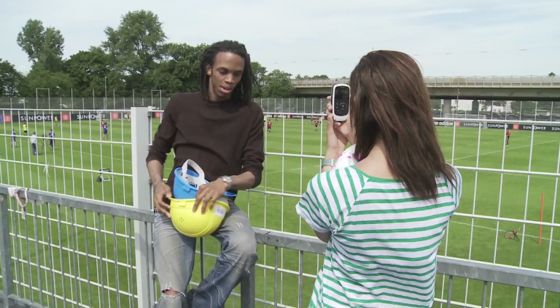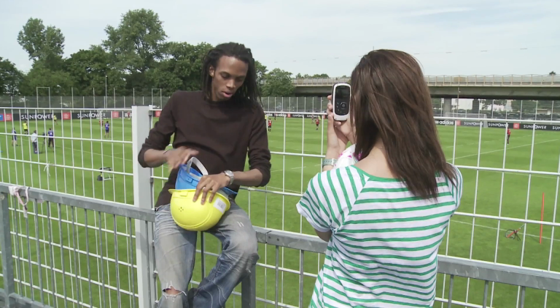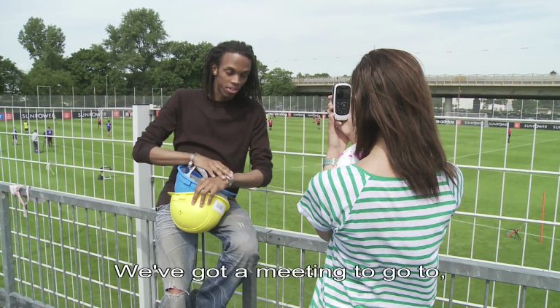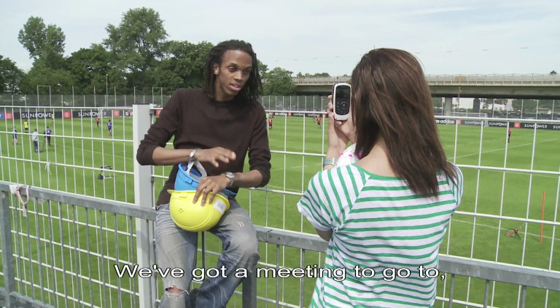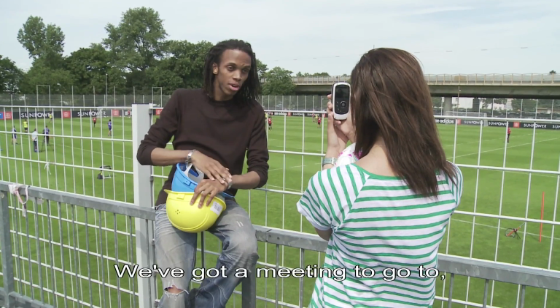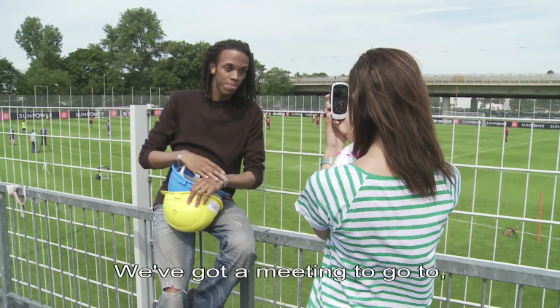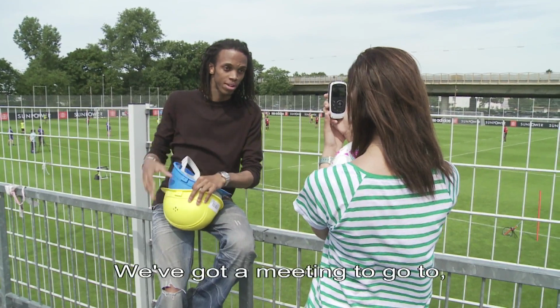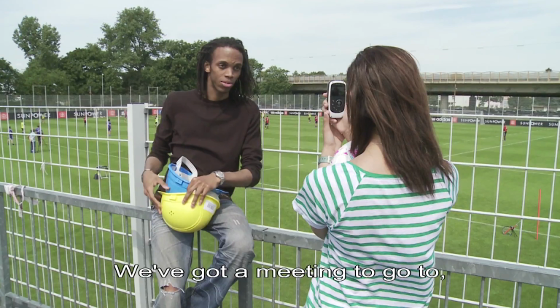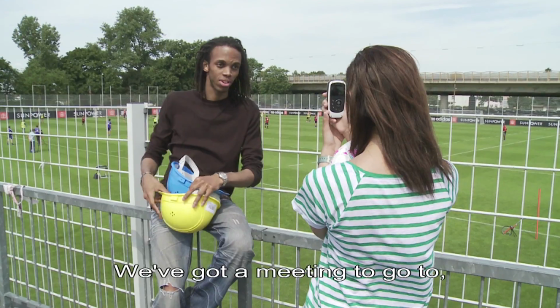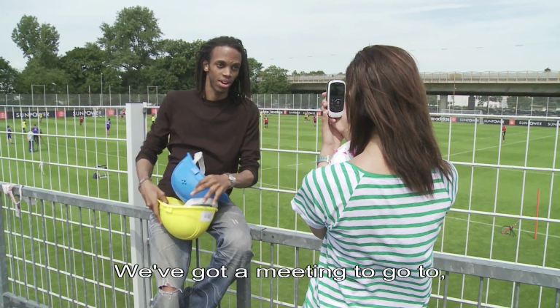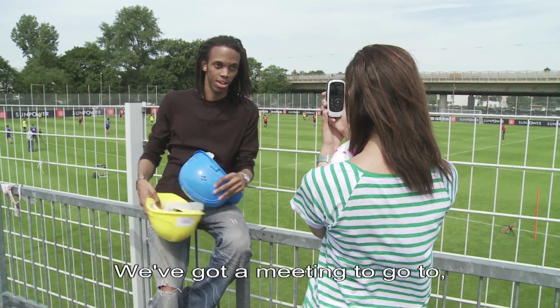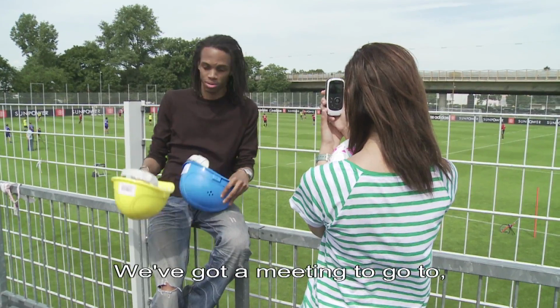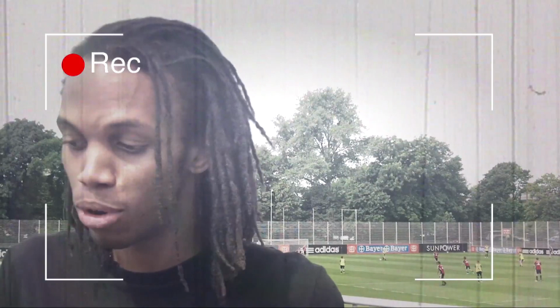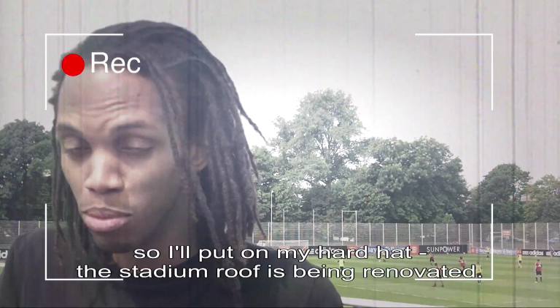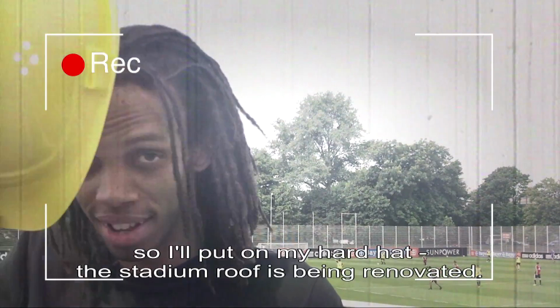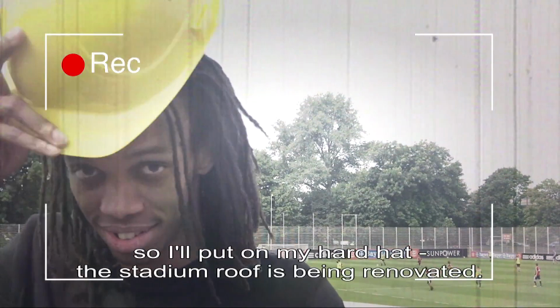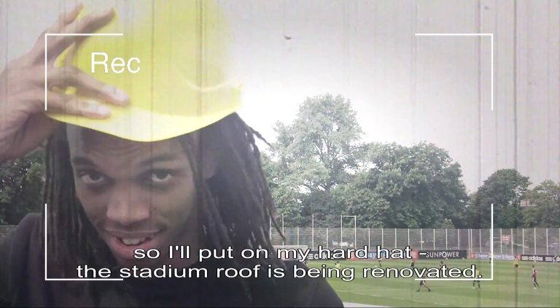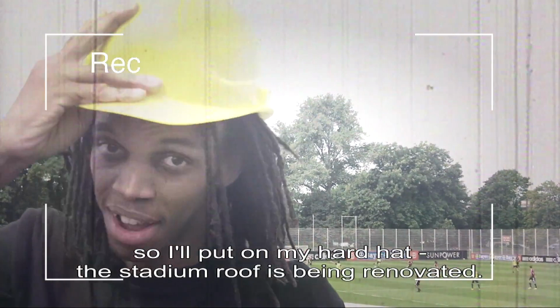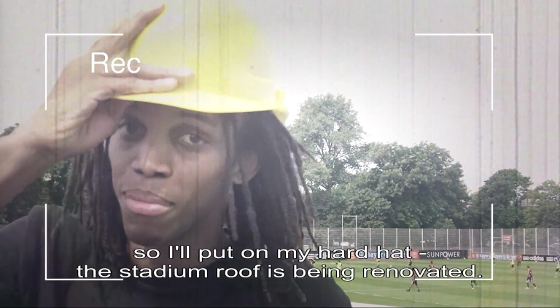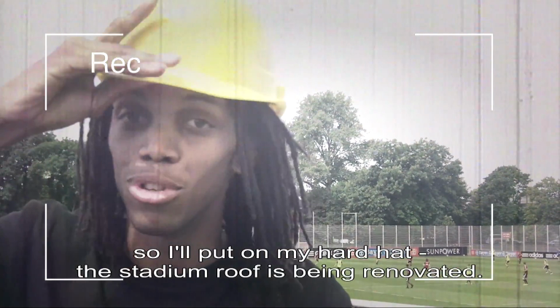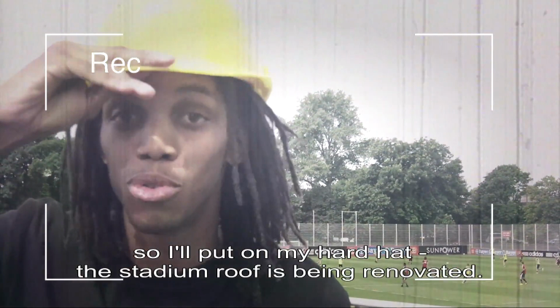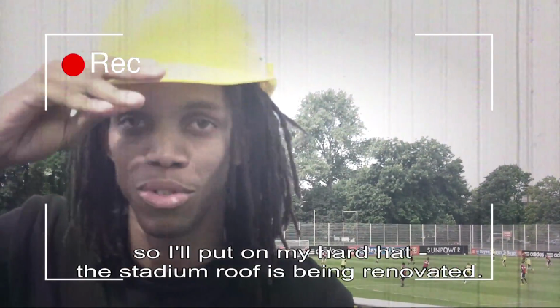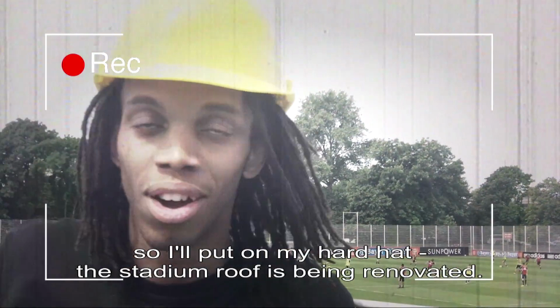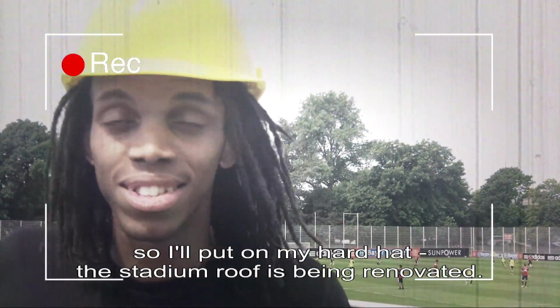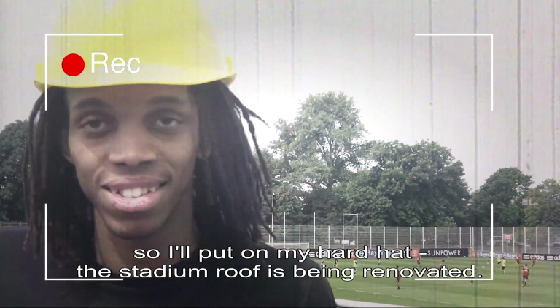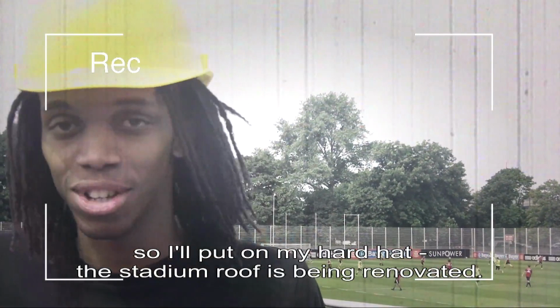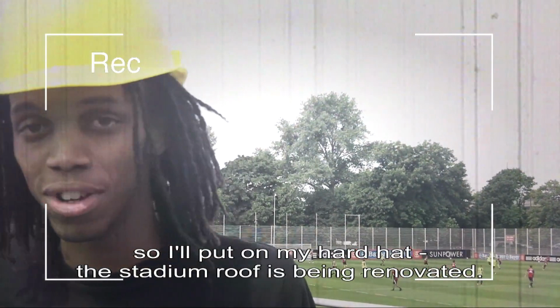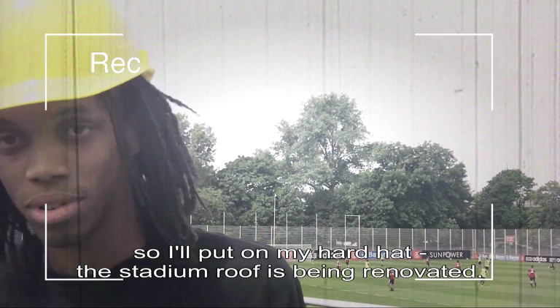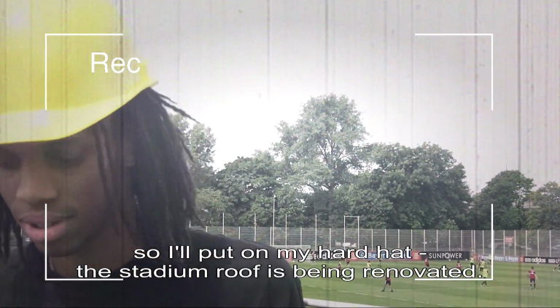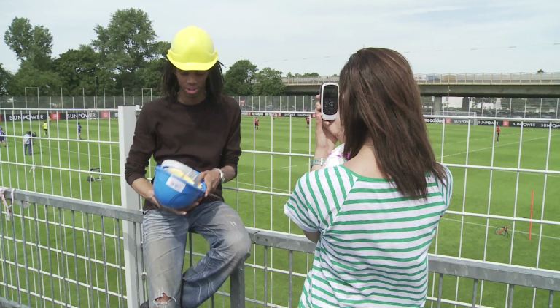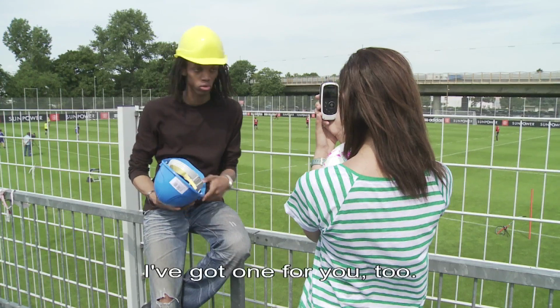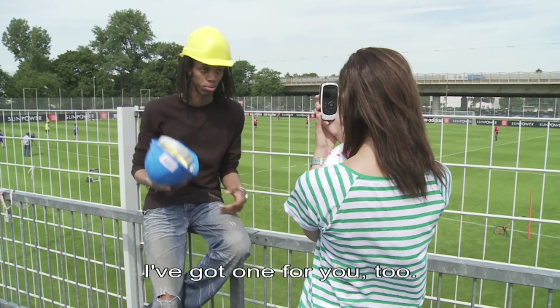We're at the end of the day. First of all, I put my helmet on because the roof of the Grand Stade is in renovation. I have a thing to do.